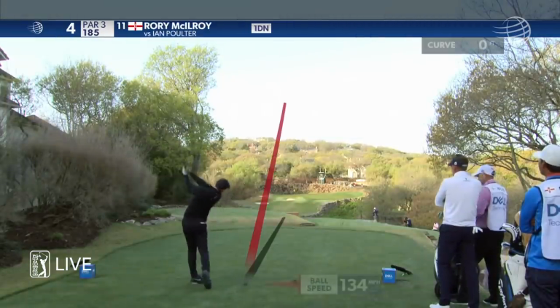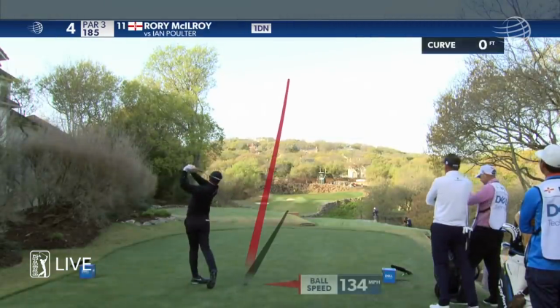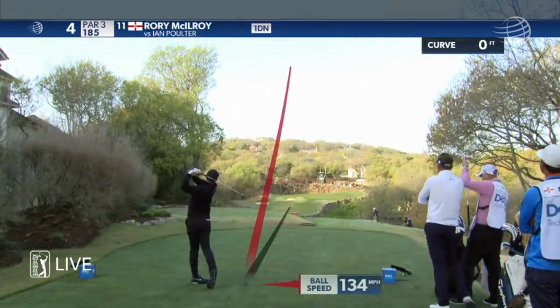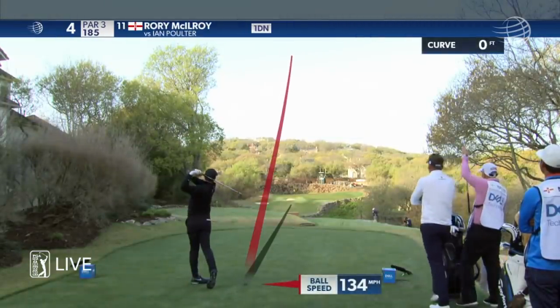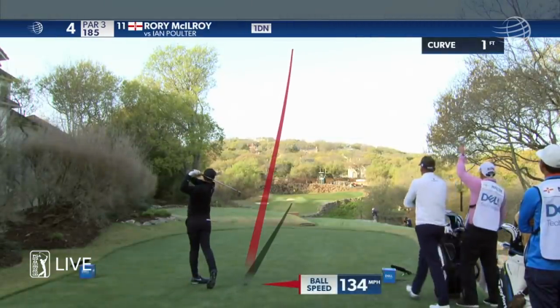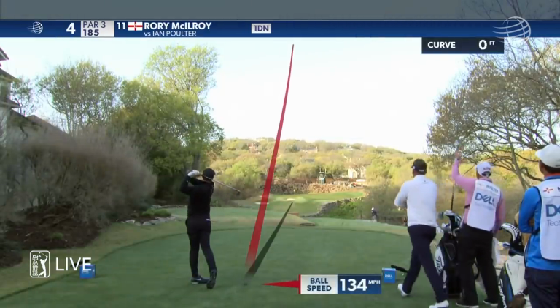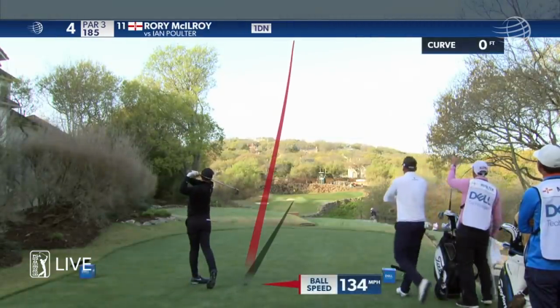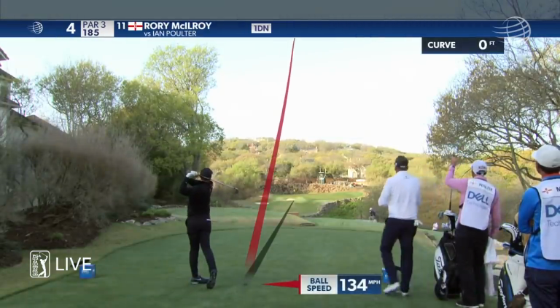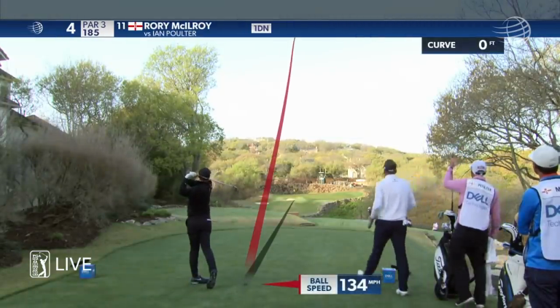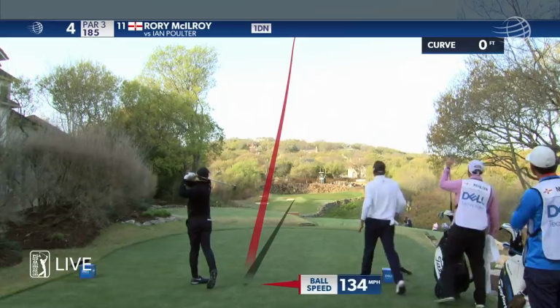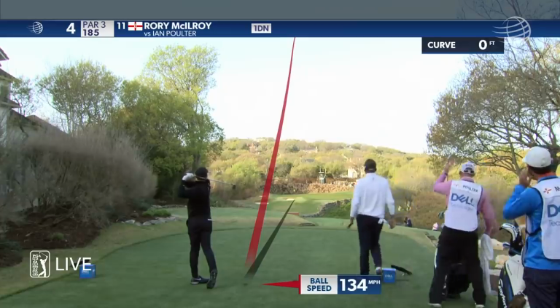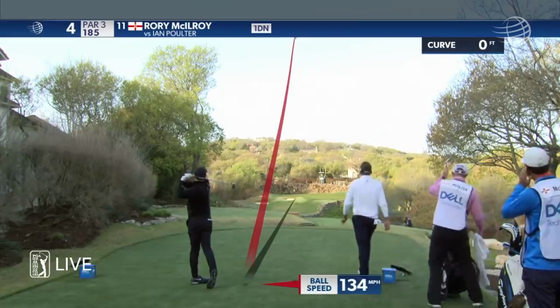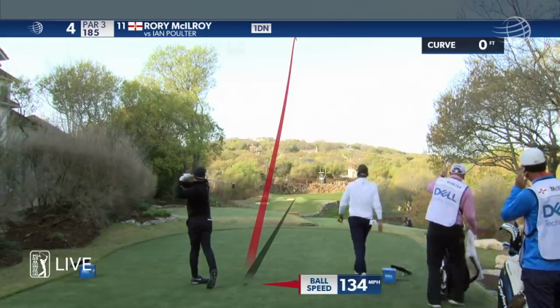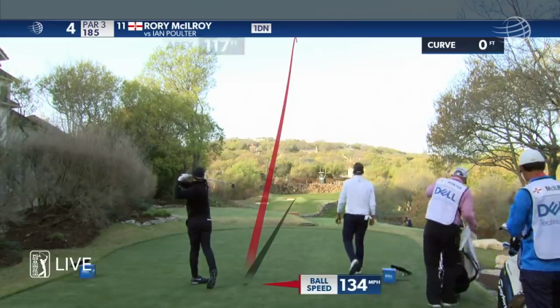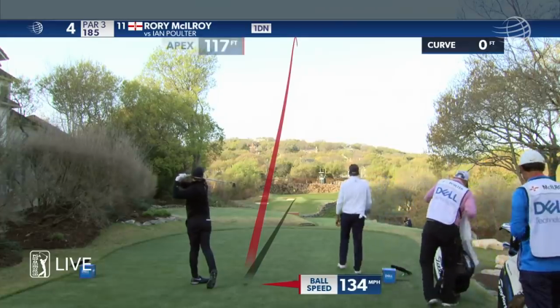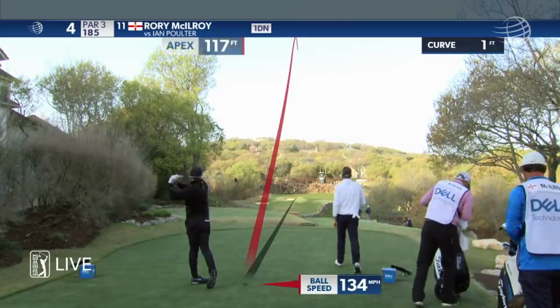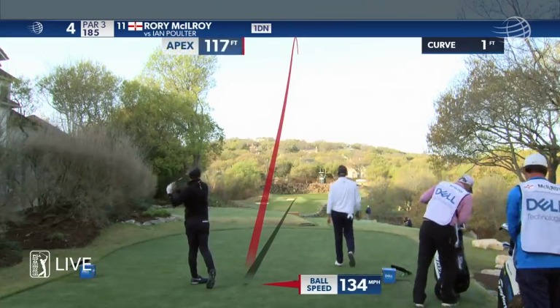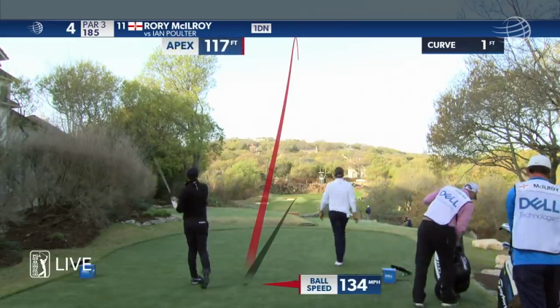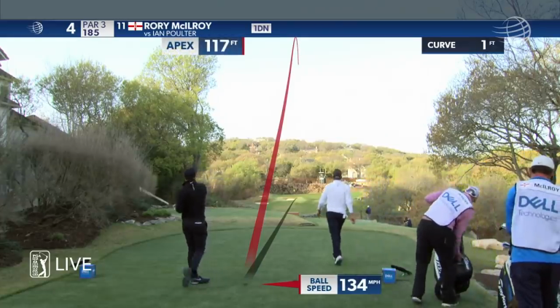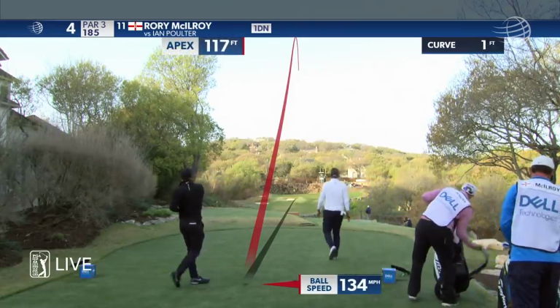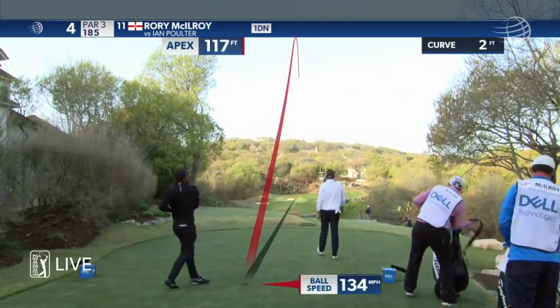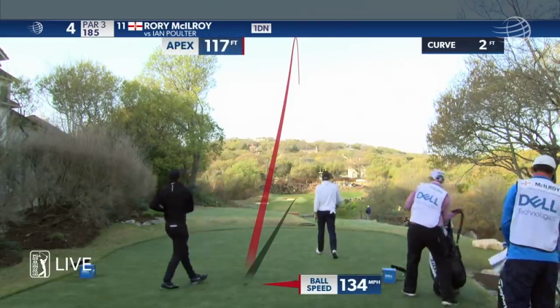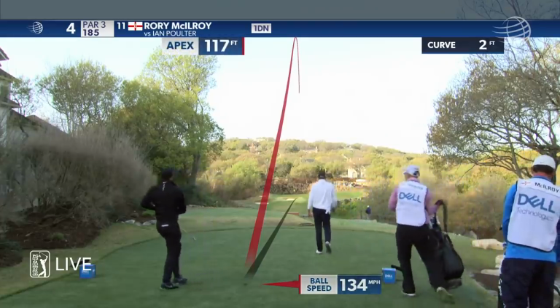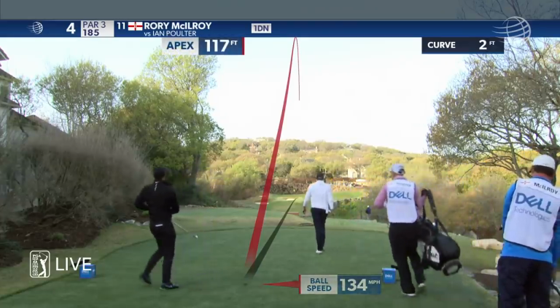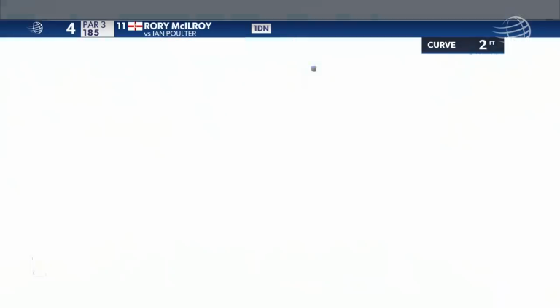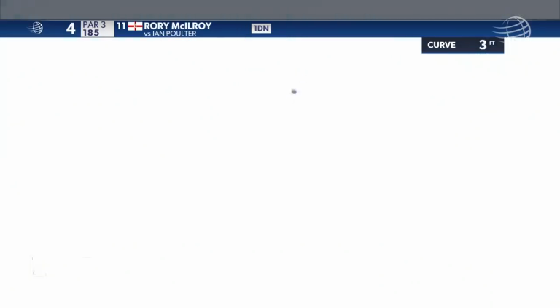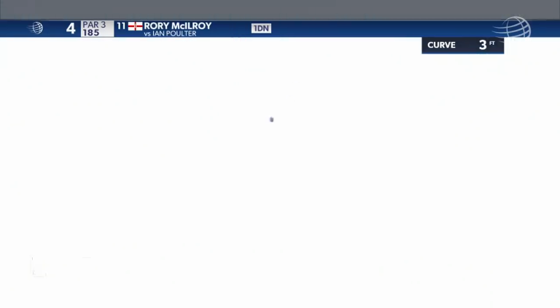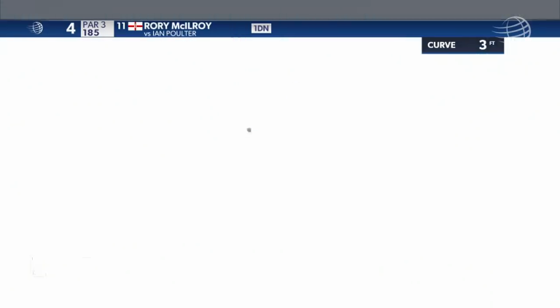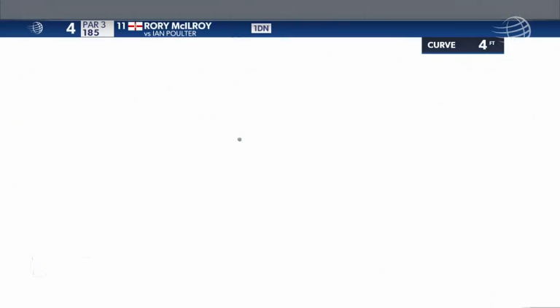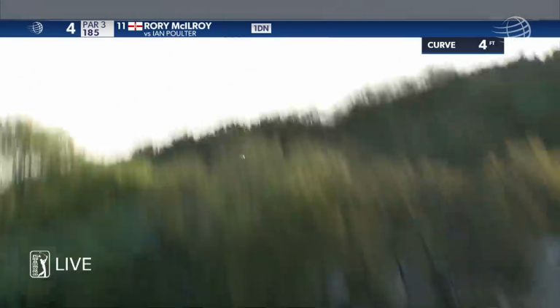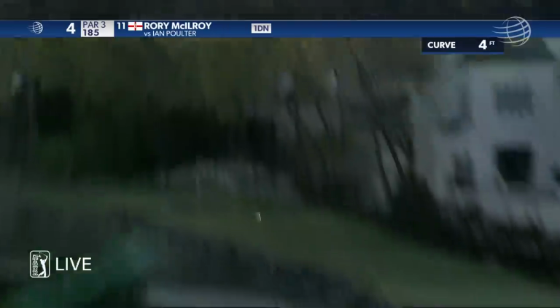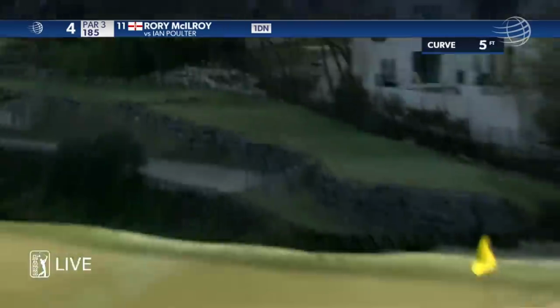That could help or hurt a guy like Rory. This really nice looking just left Ian's ball.